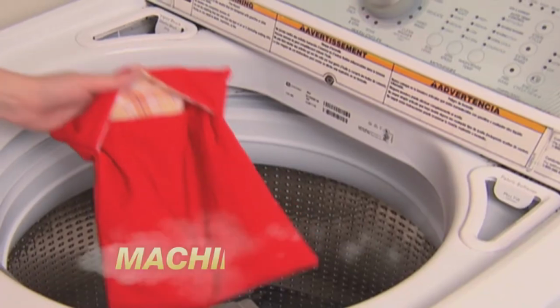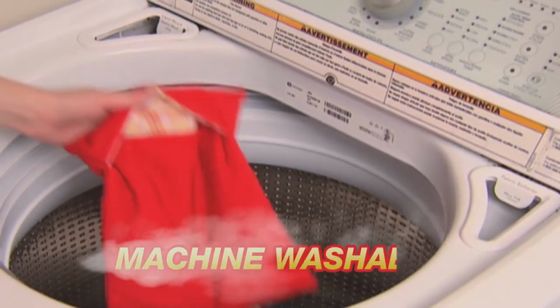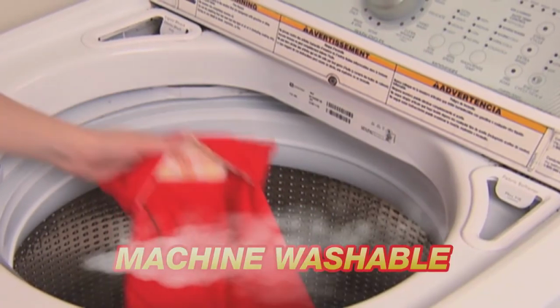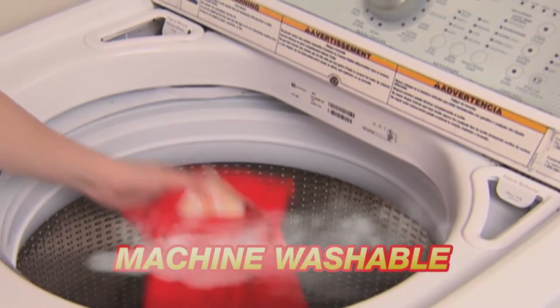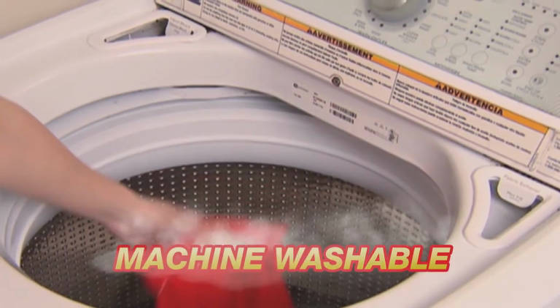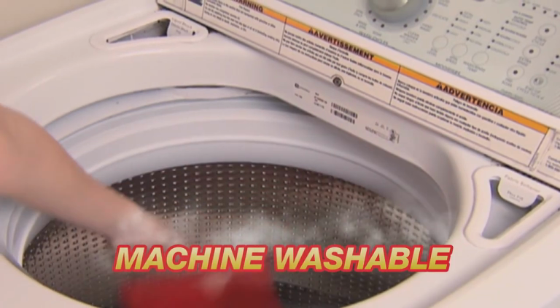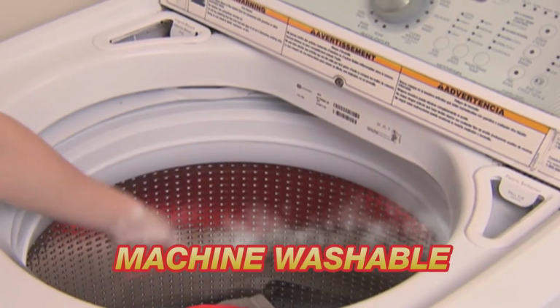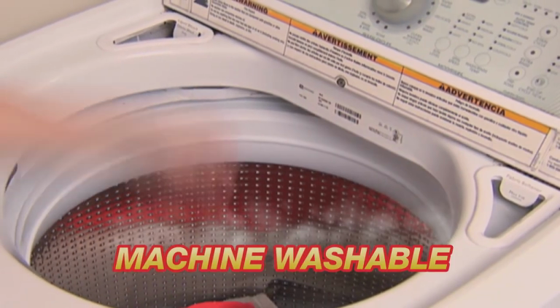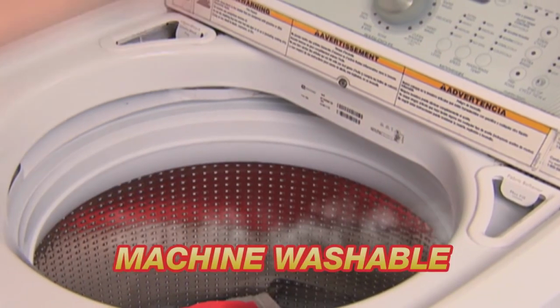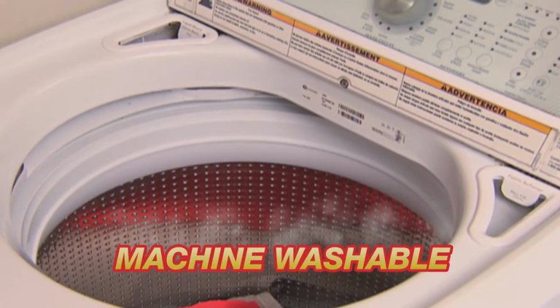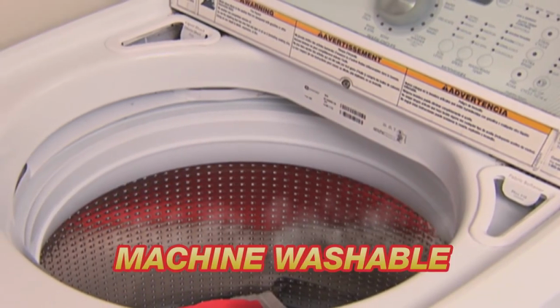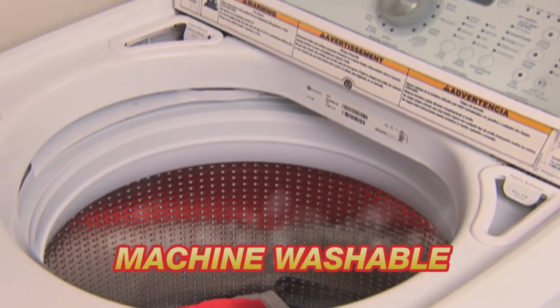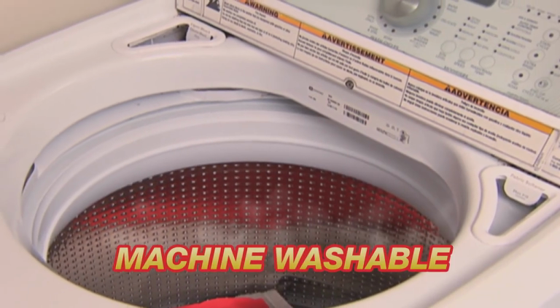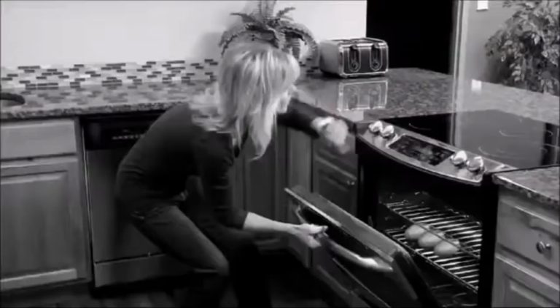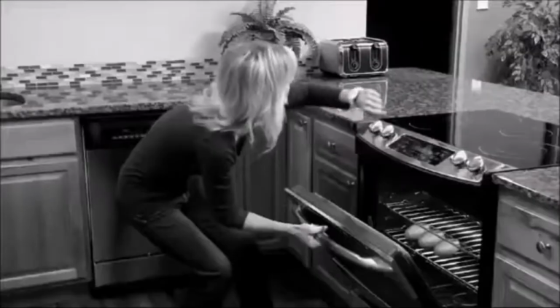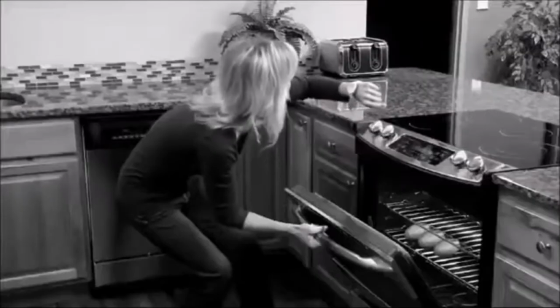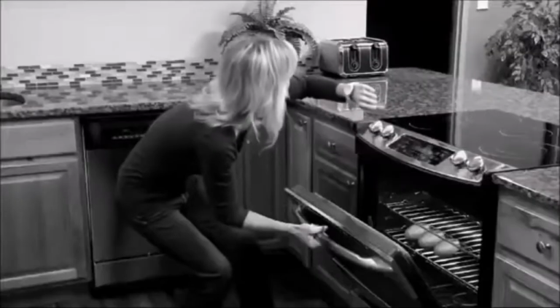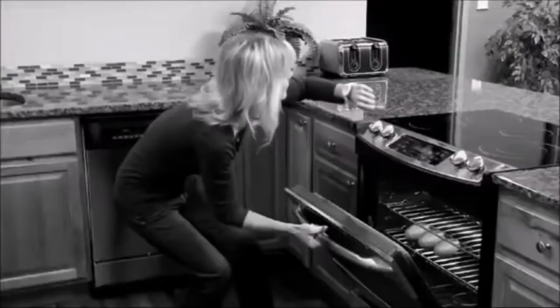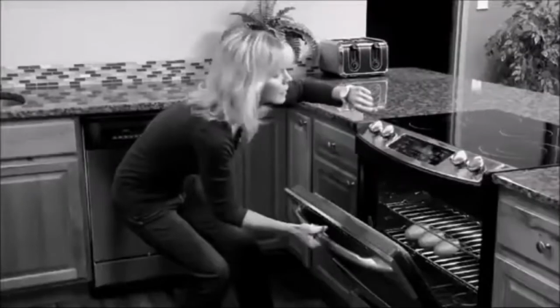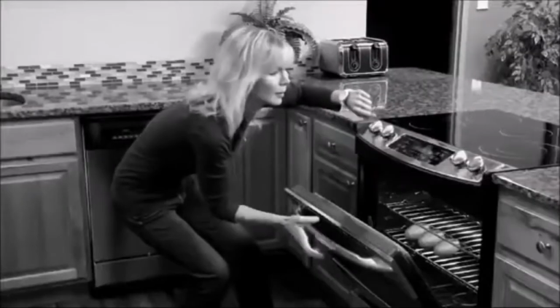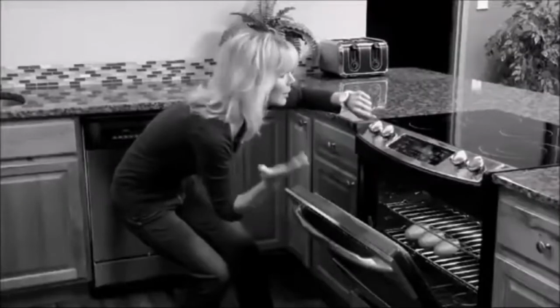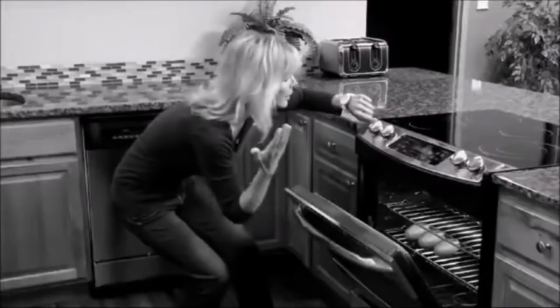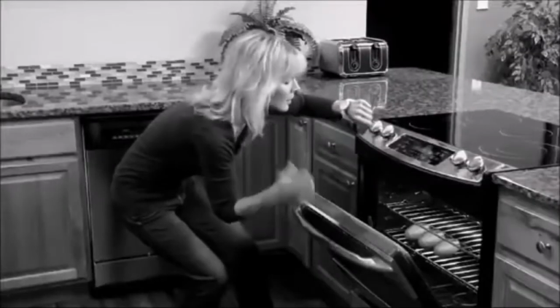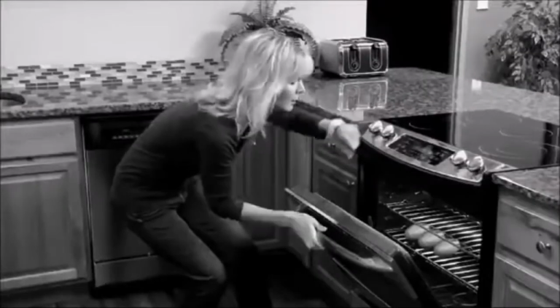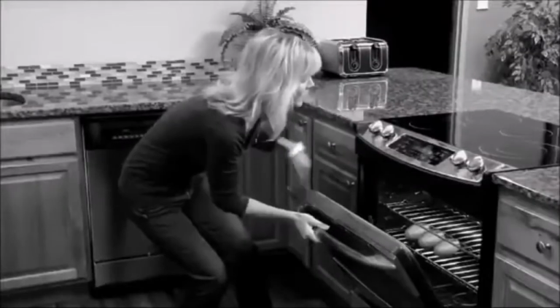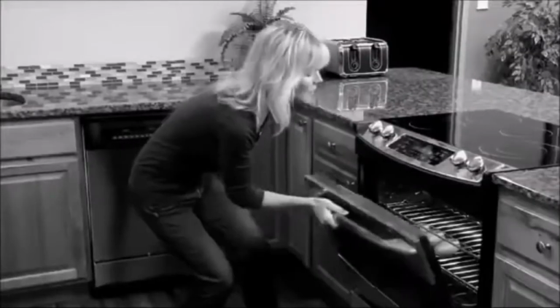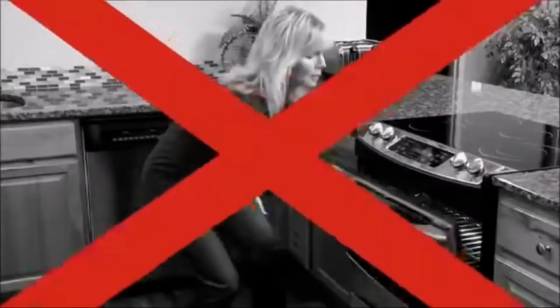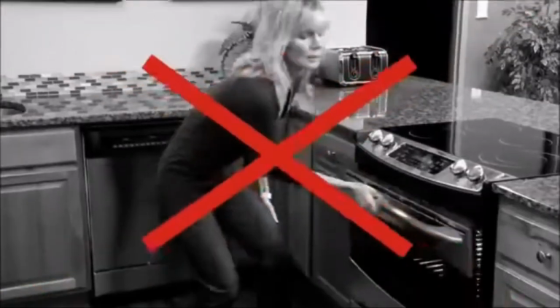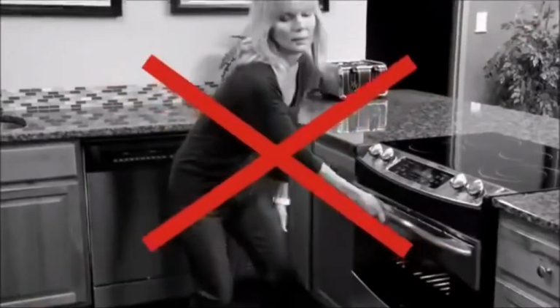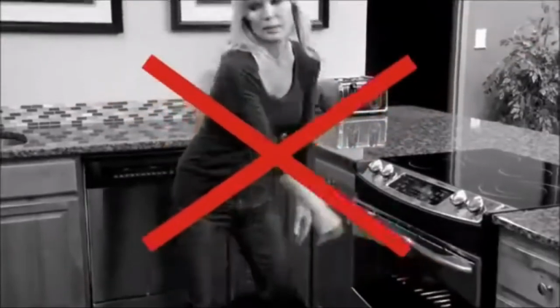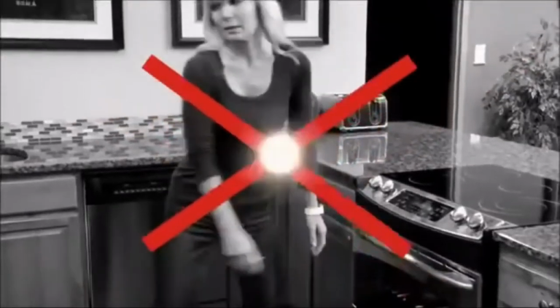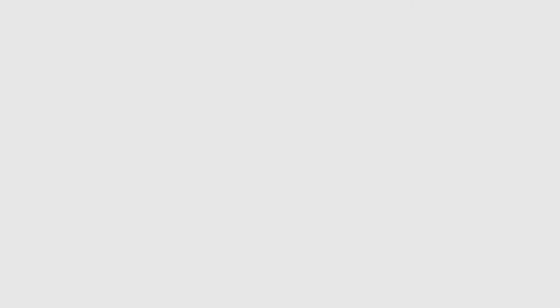Machine-washable and reusable. So stop wasting time baking potatoes in the oven.